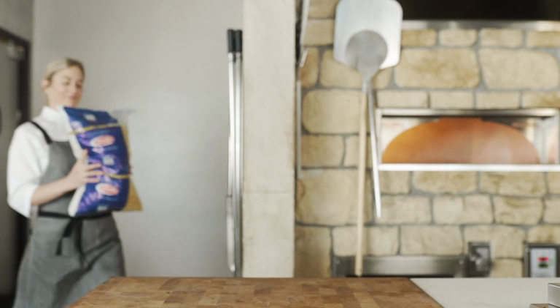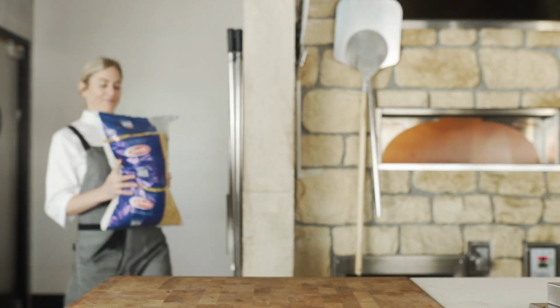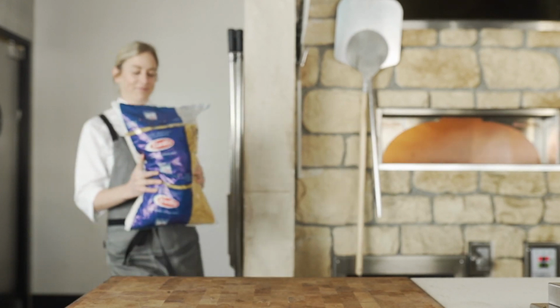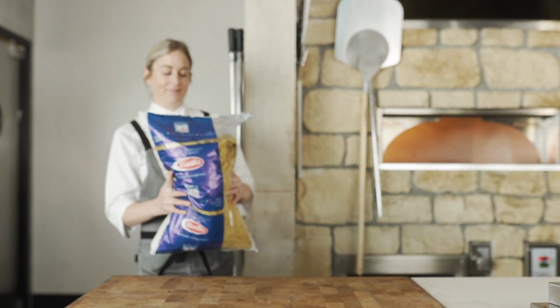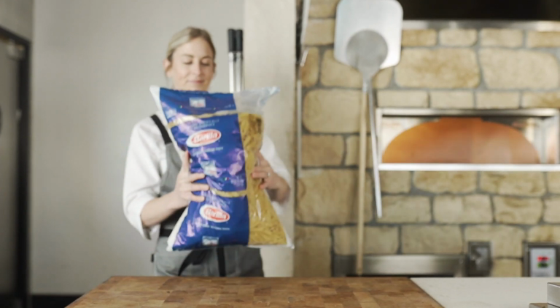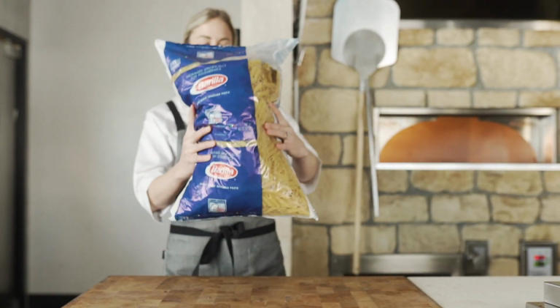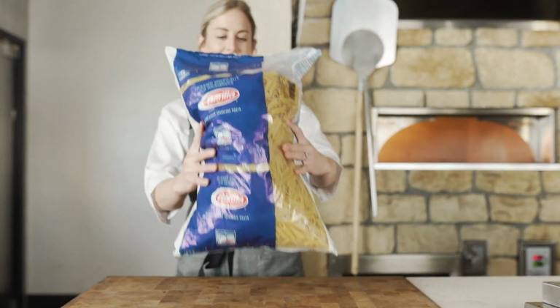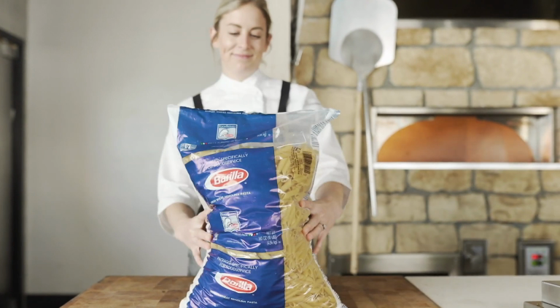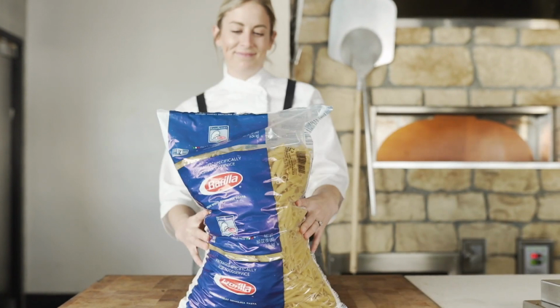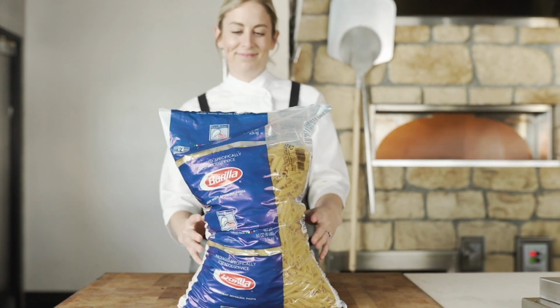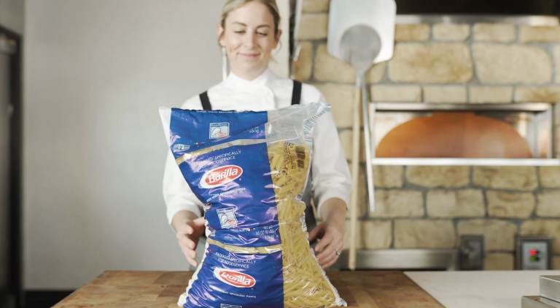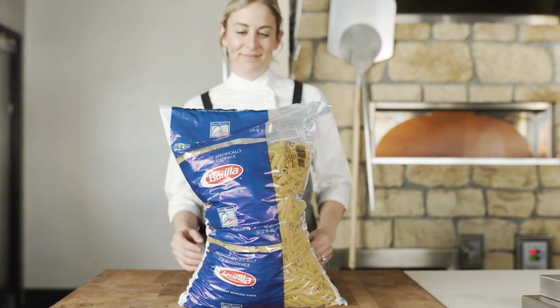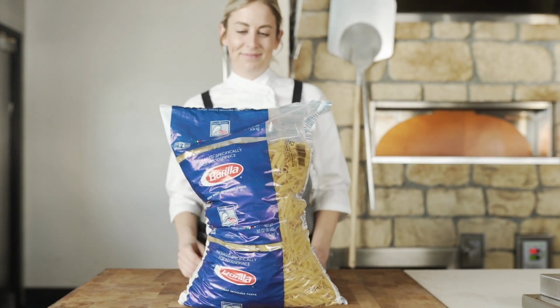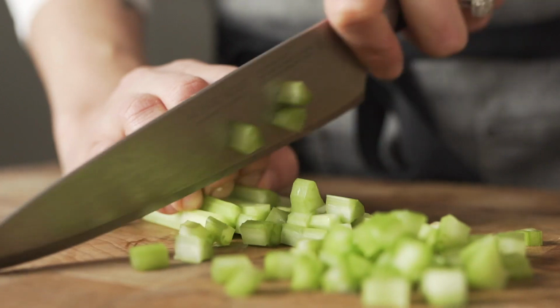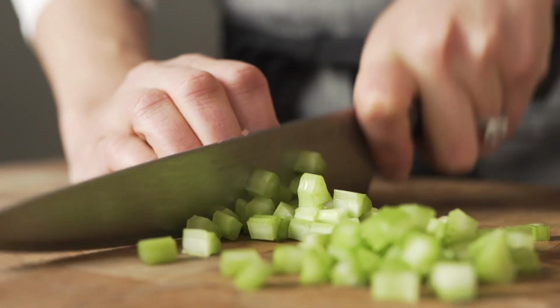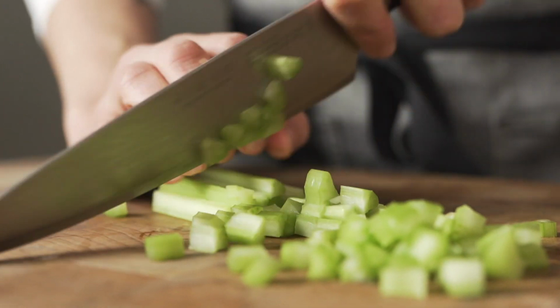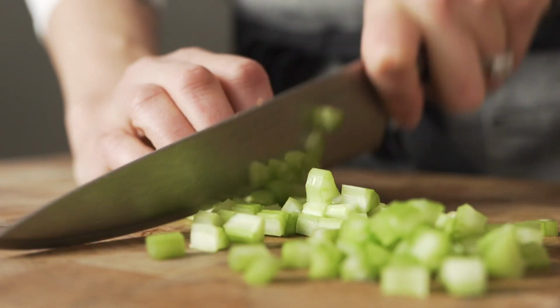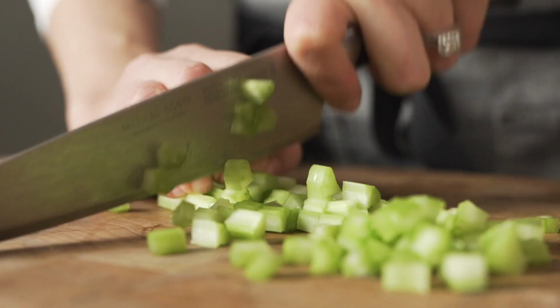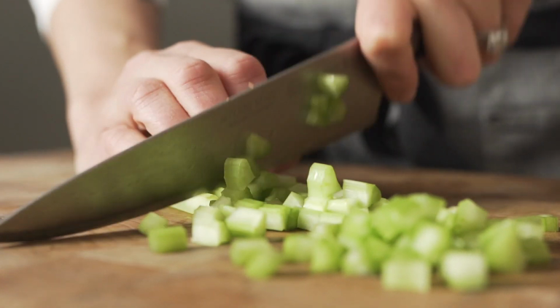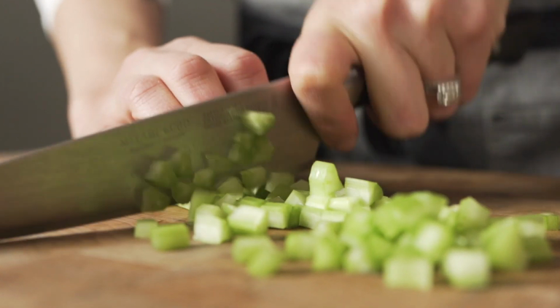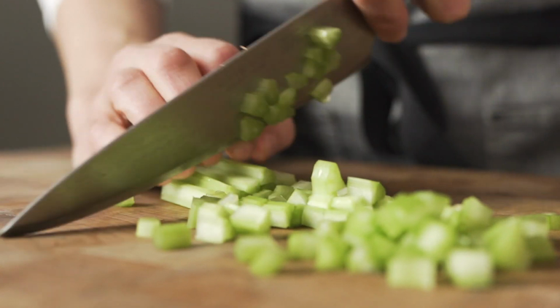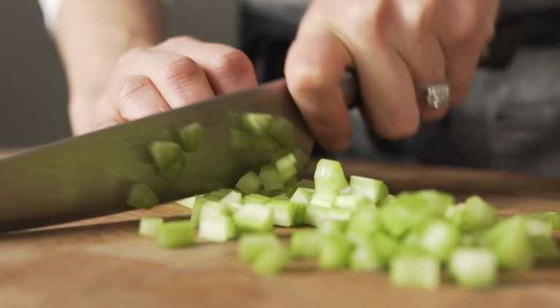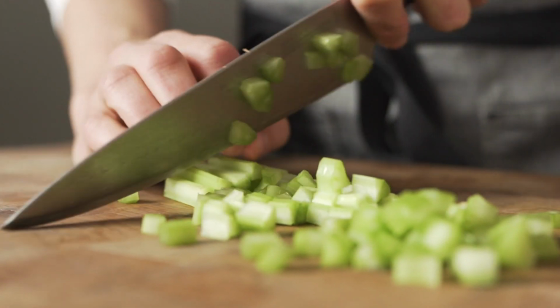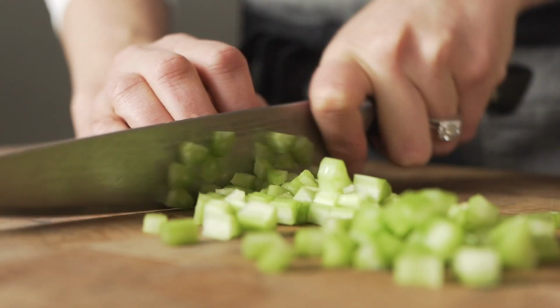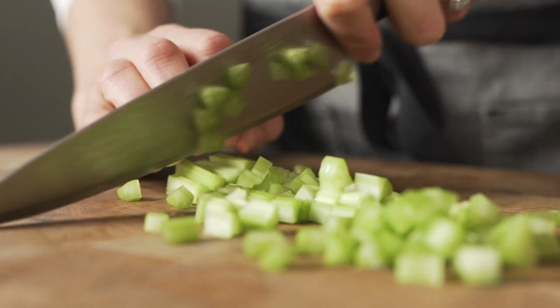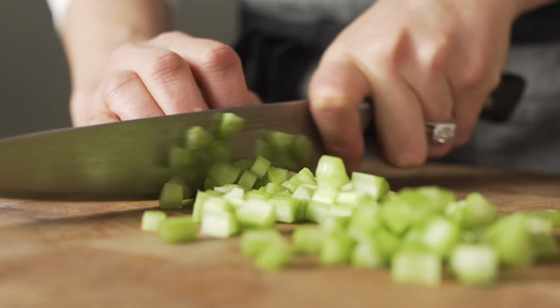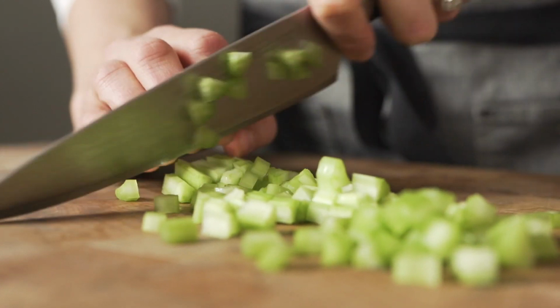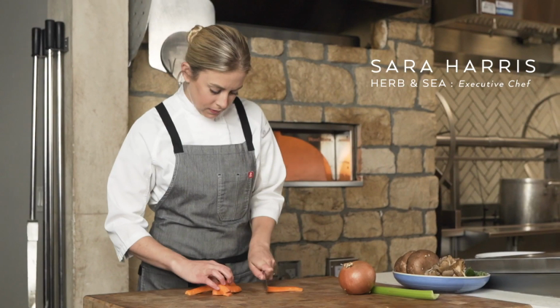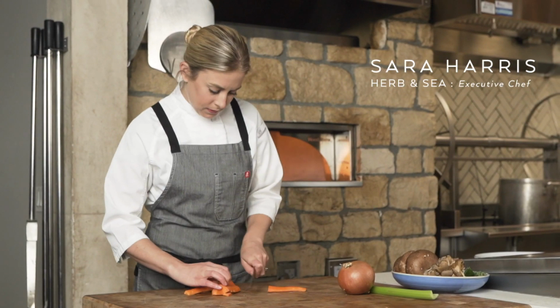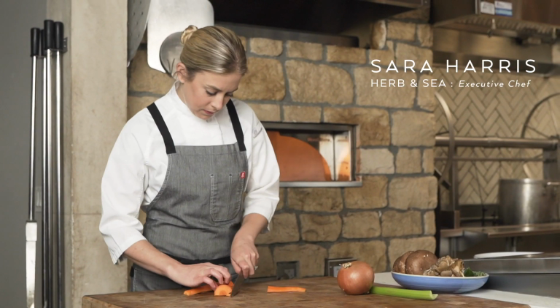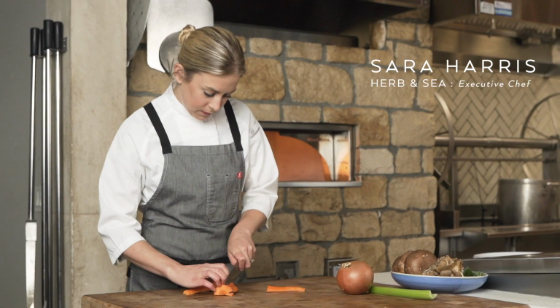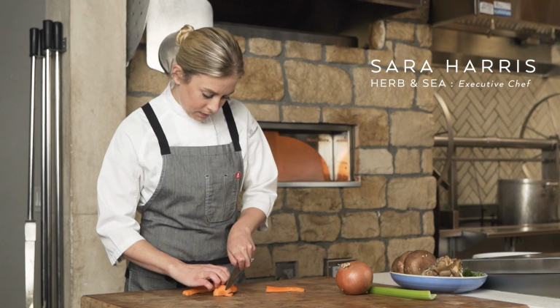My name is Sarah Harris. I'm the executive chef at Herb and Sea in Encinitas, California.